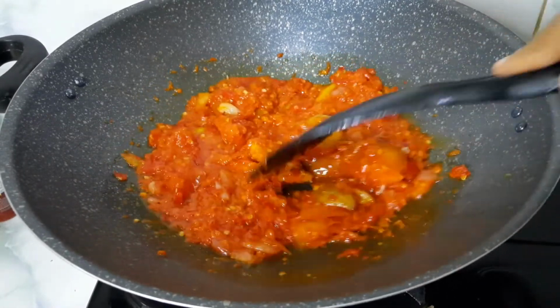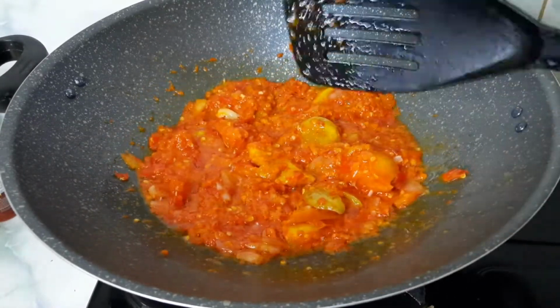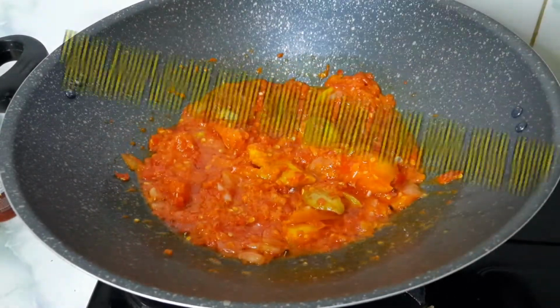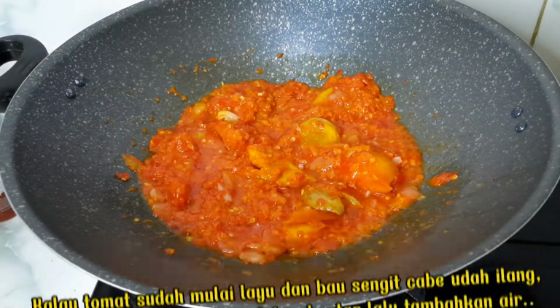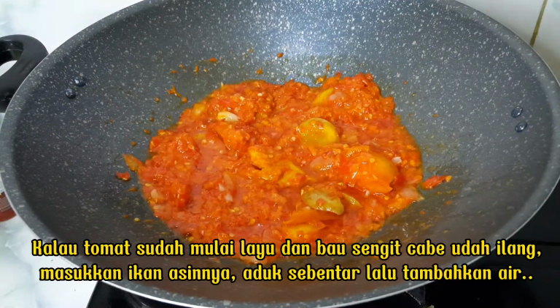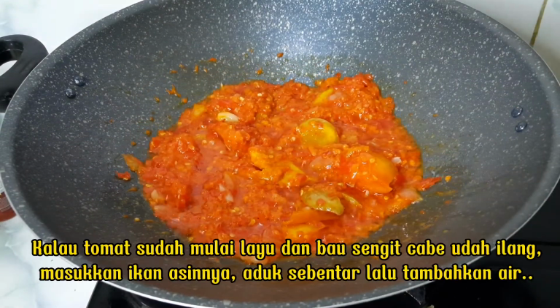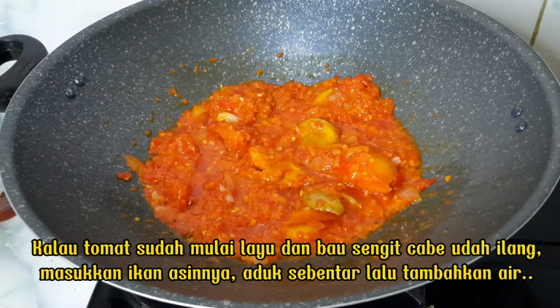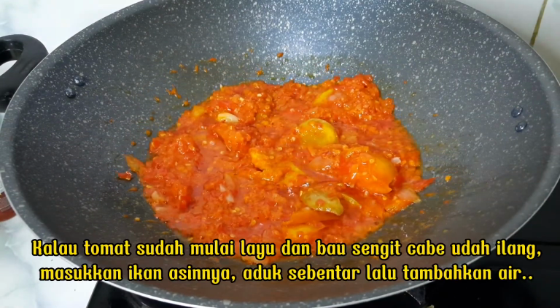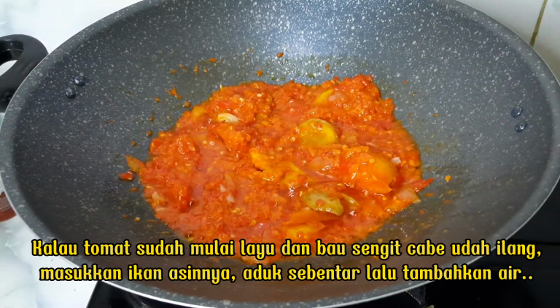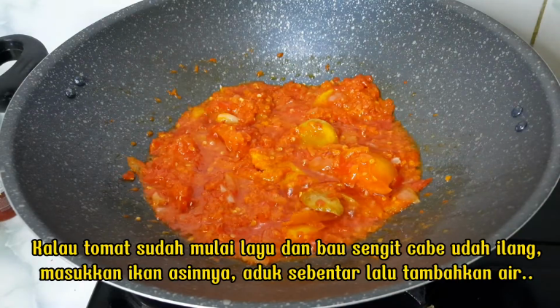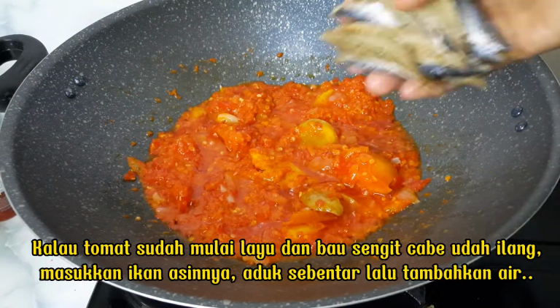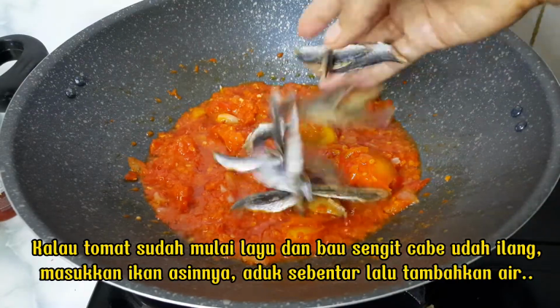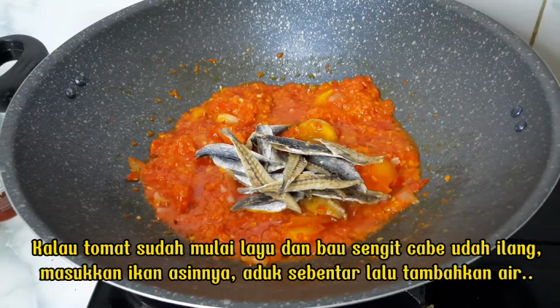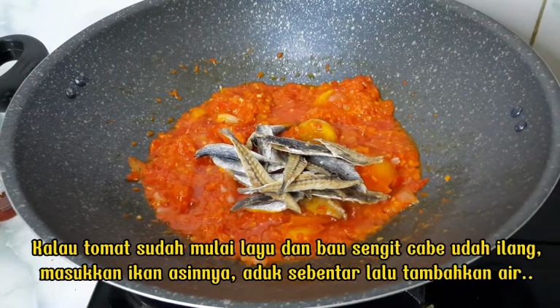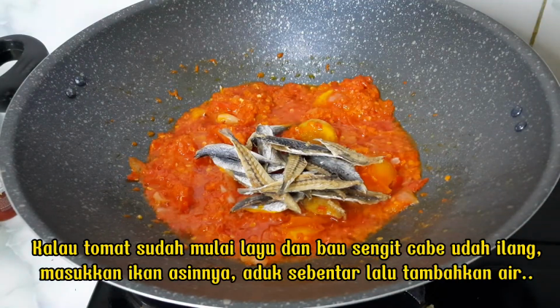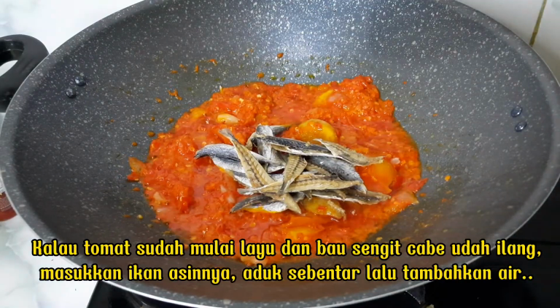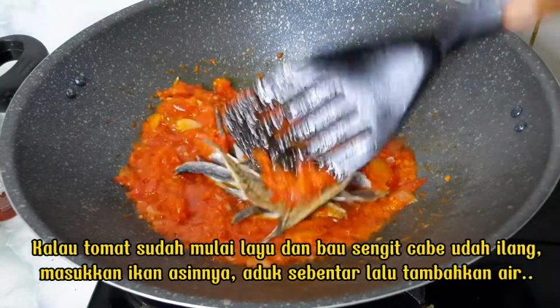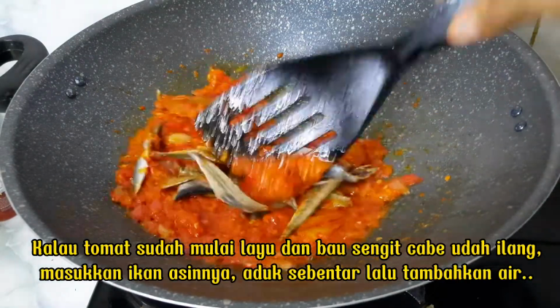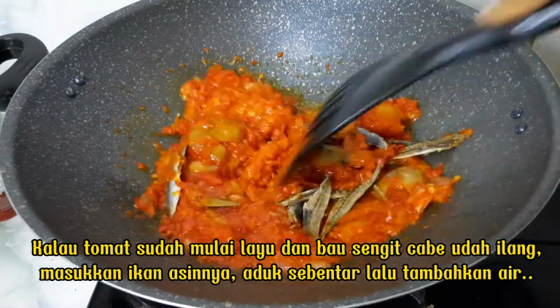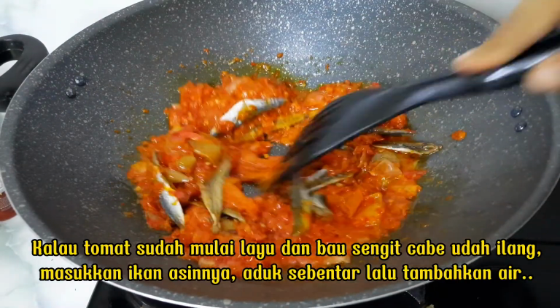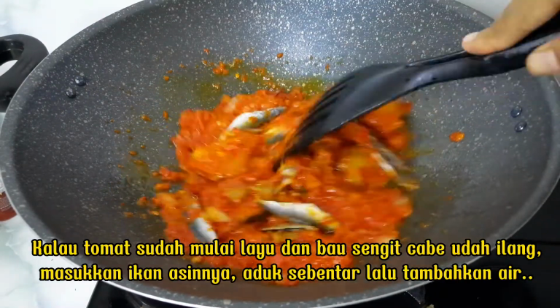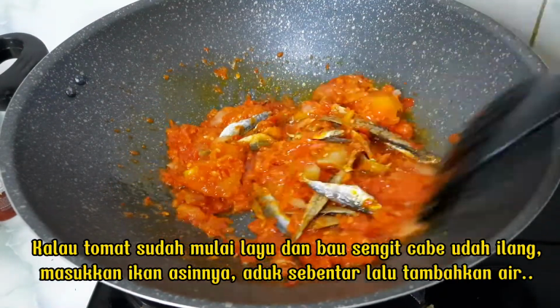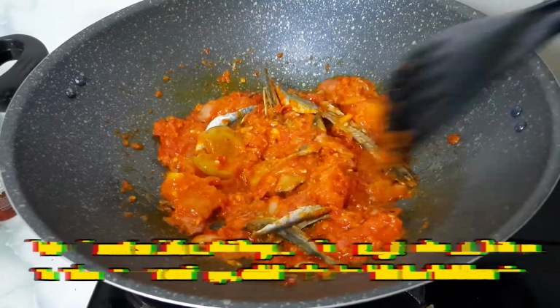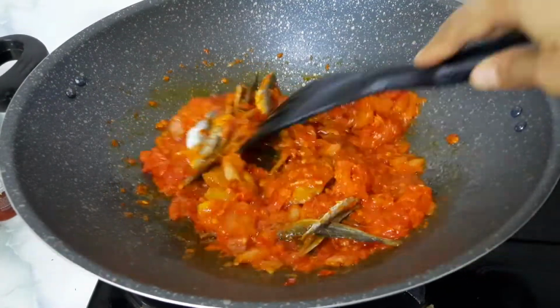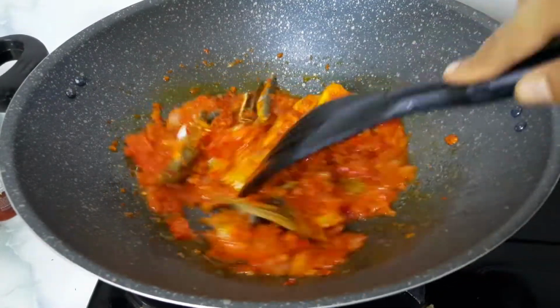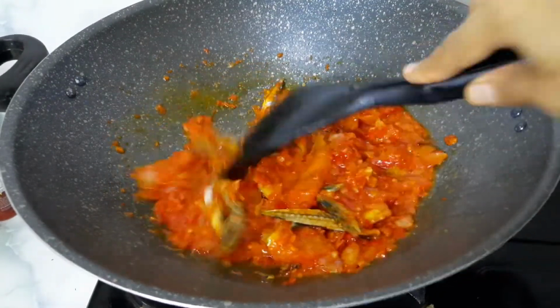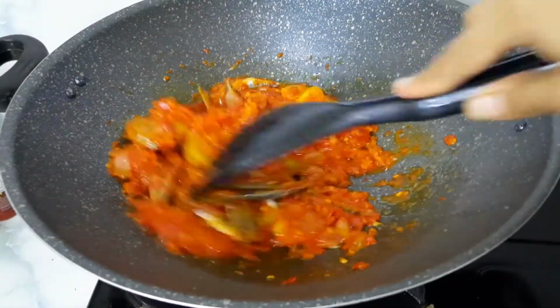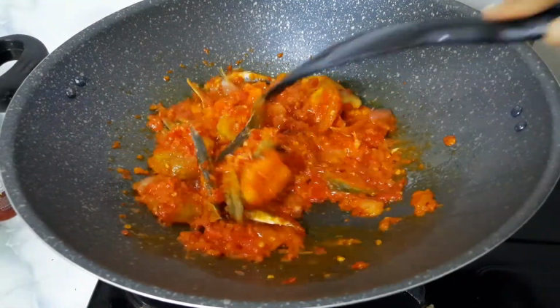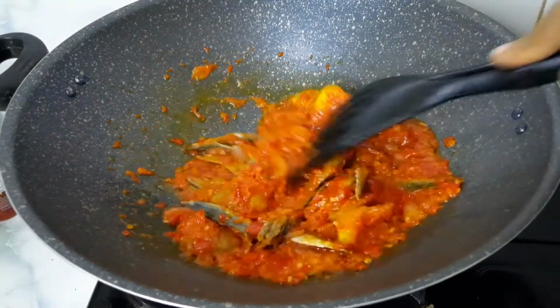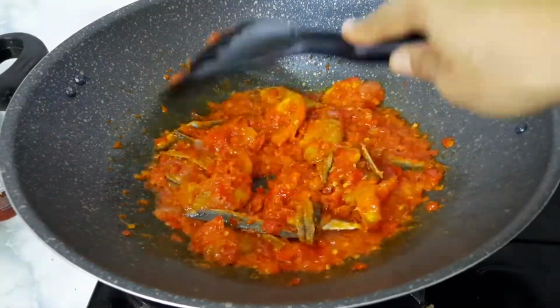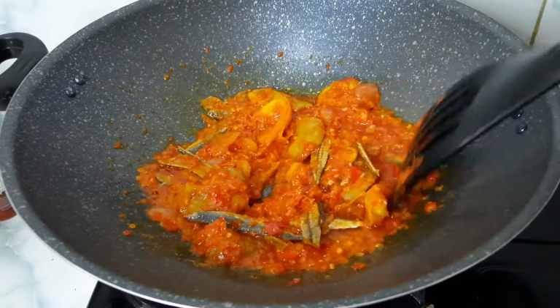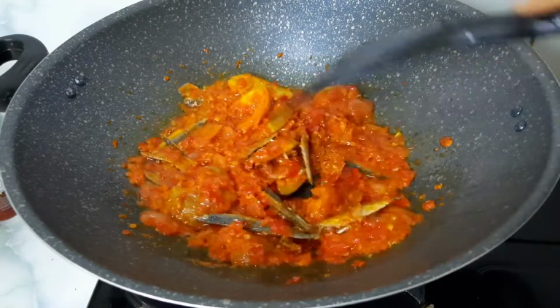Kalau tomat sudah mulai layu dan bau sengit cabai udah hilang, masukkan ikan asinnya. Aduk sebentar lalu tambahkan air.